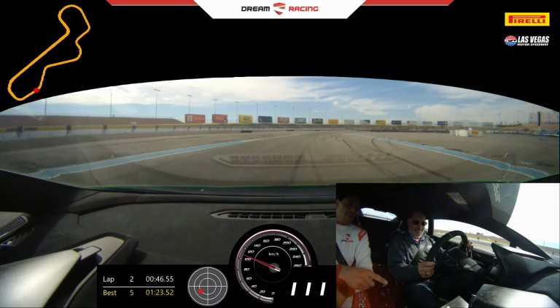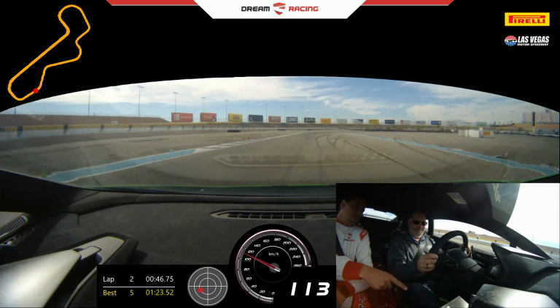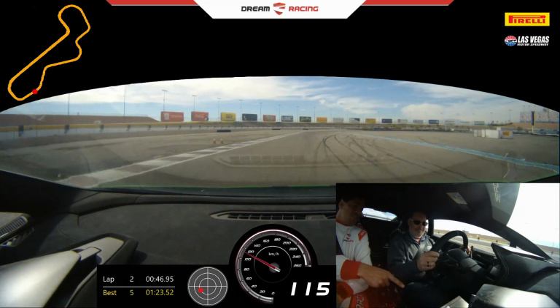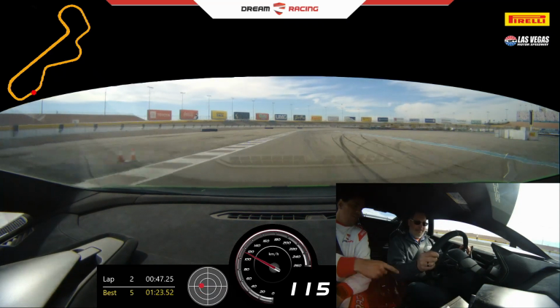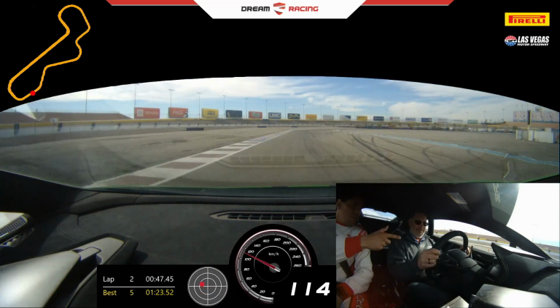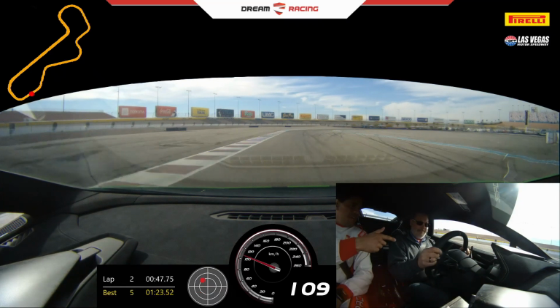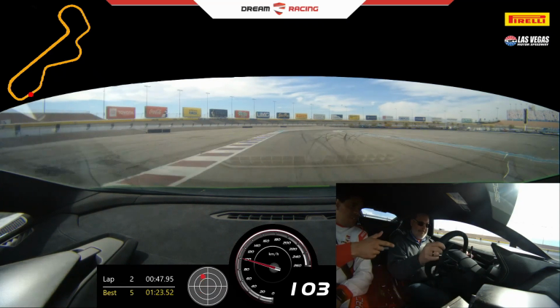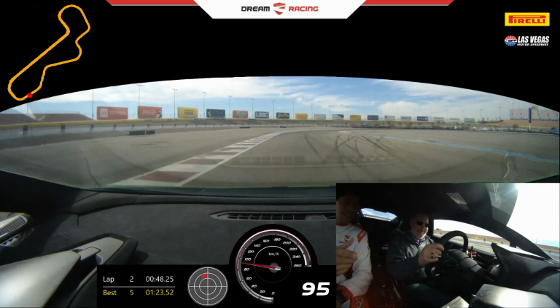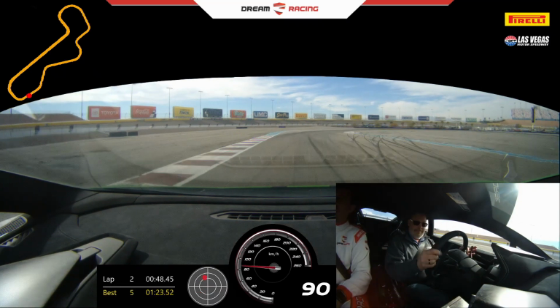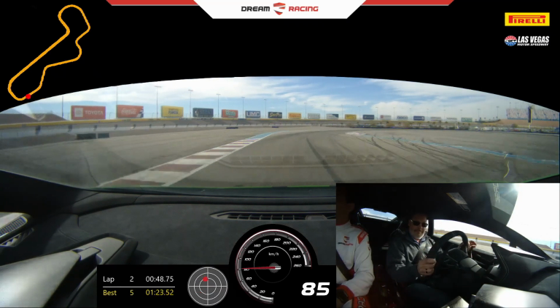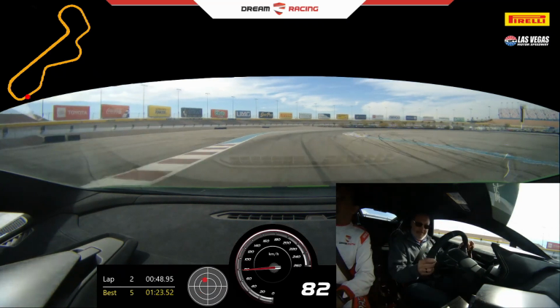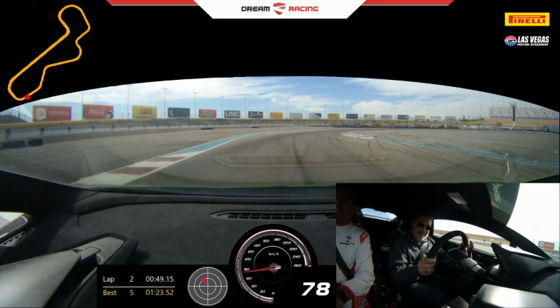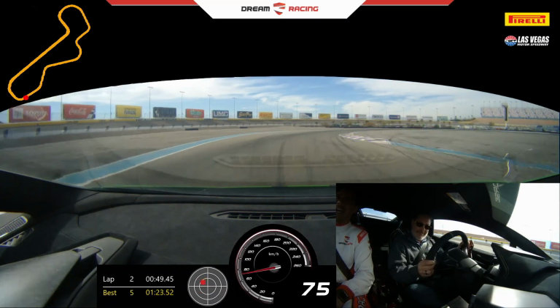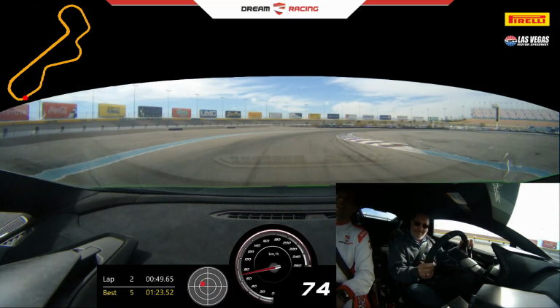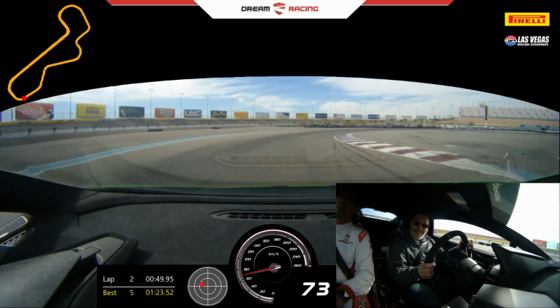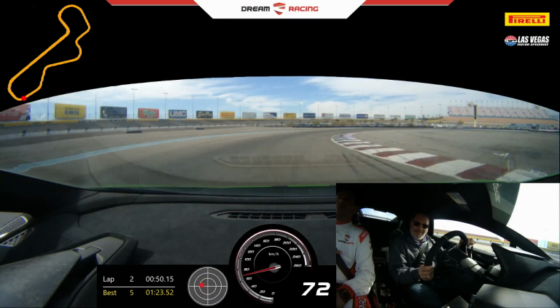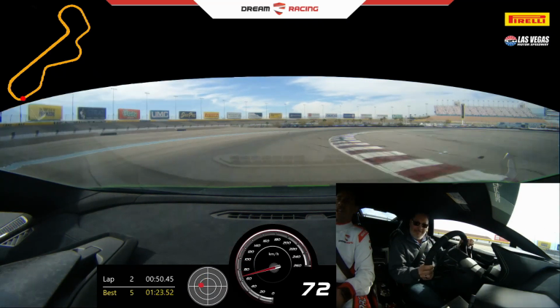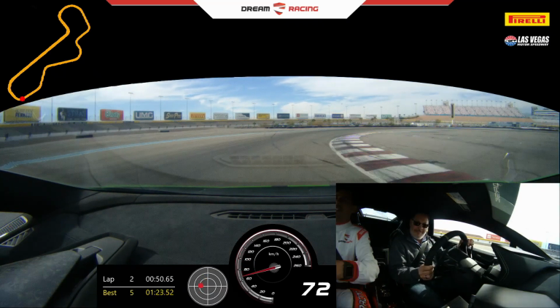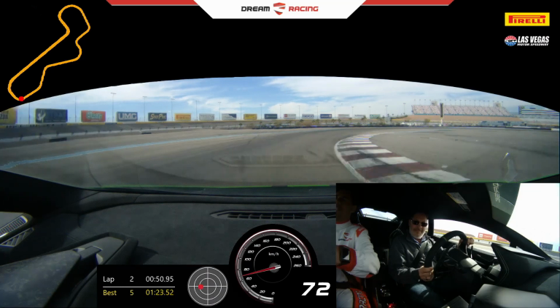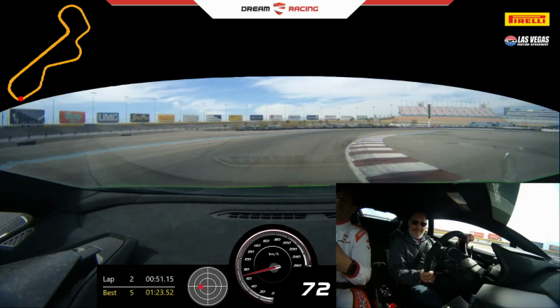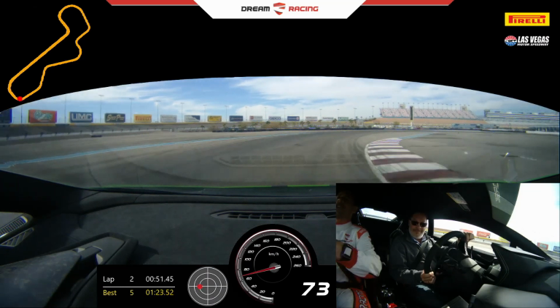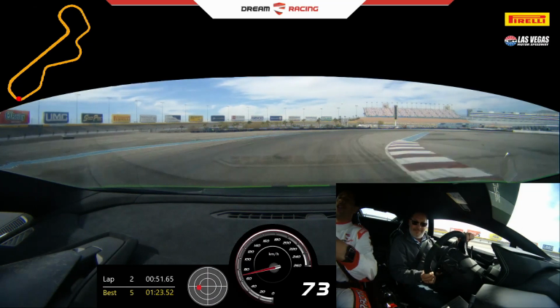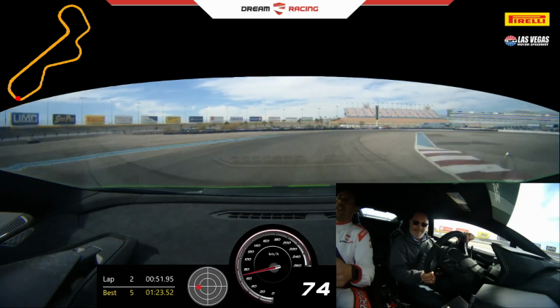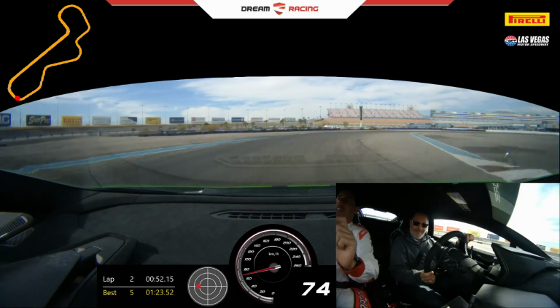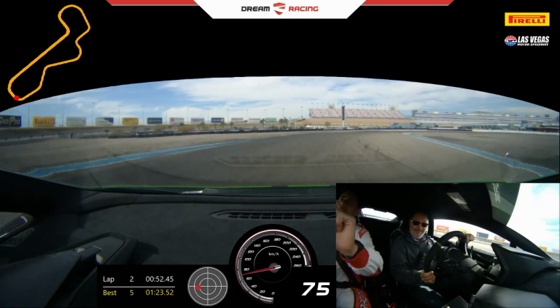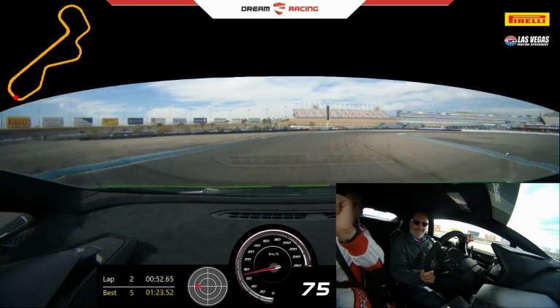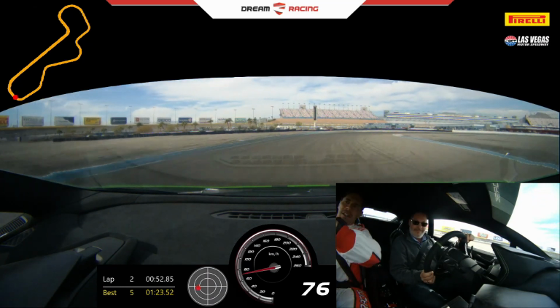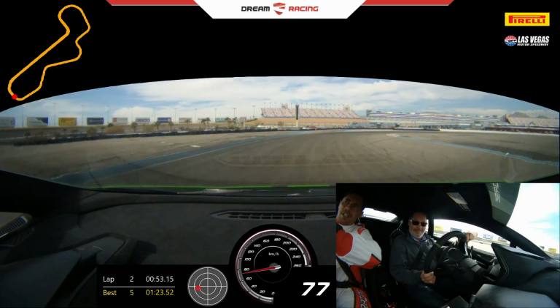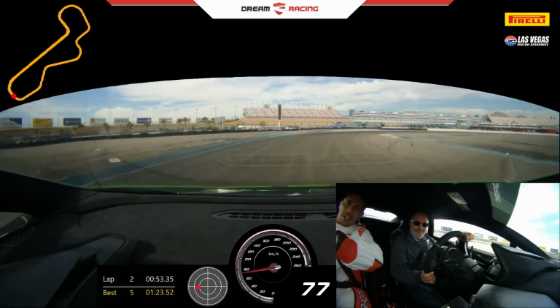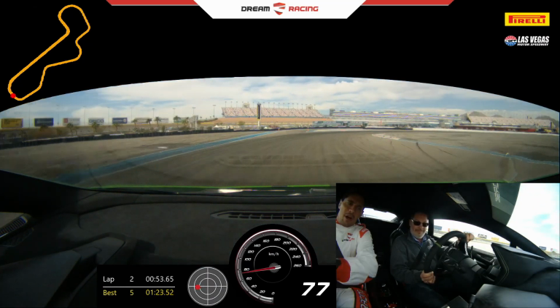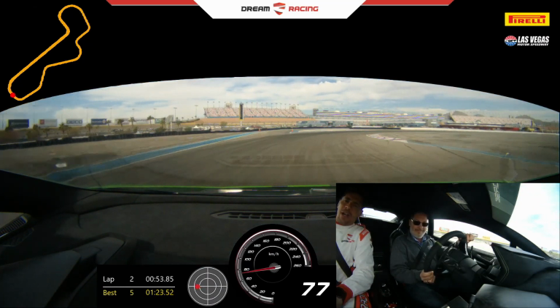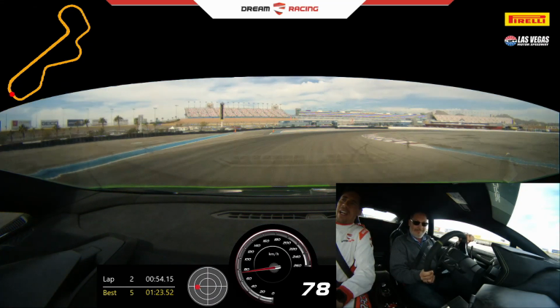Brake, push down, downshift. Turn, release, back on the gas. Breathe, relax your shoulders. Stay right near the curb, all right side.